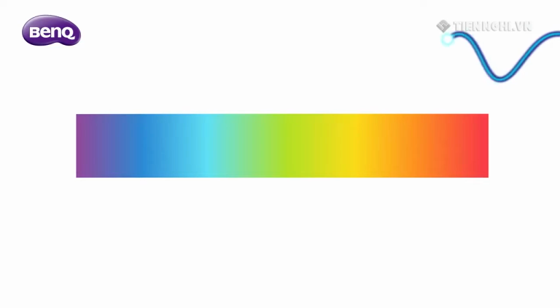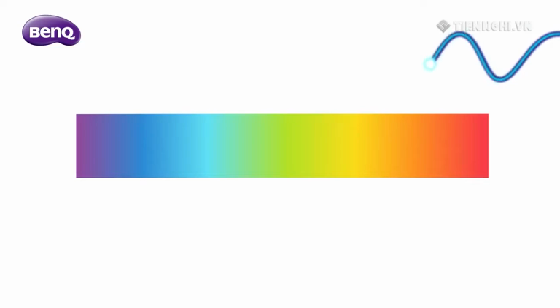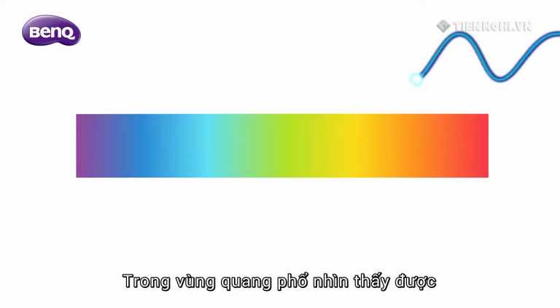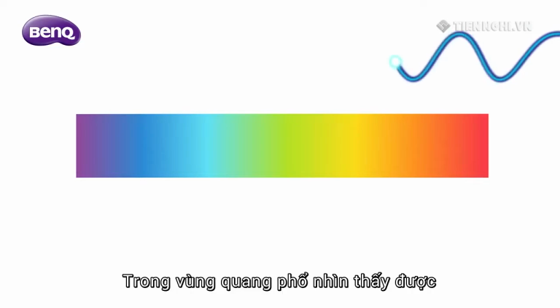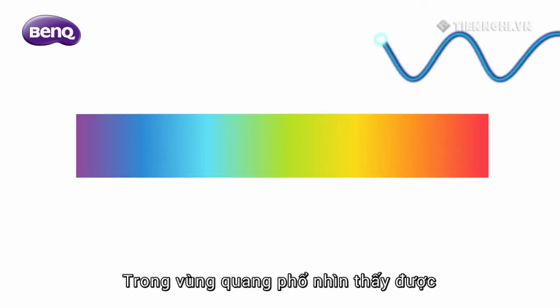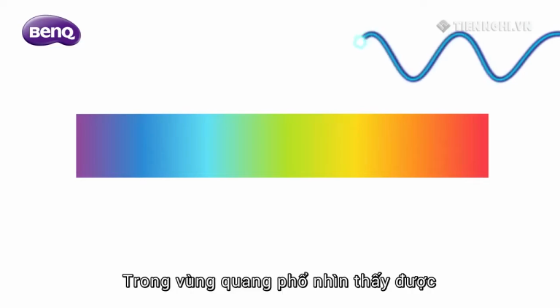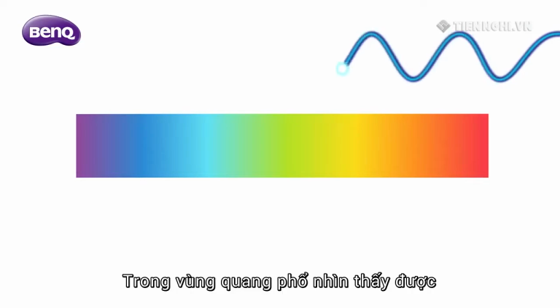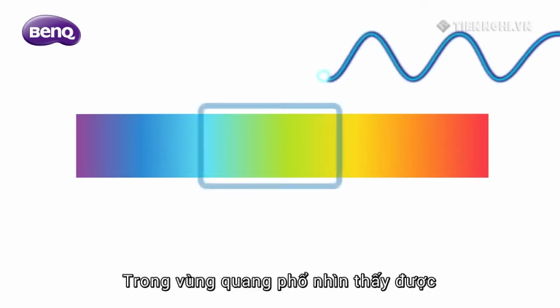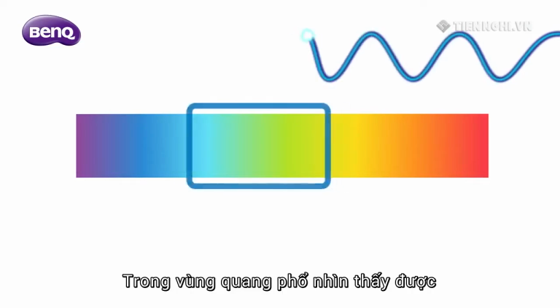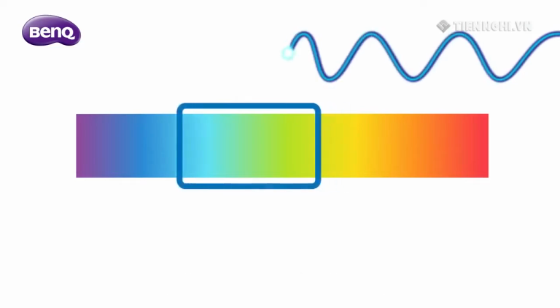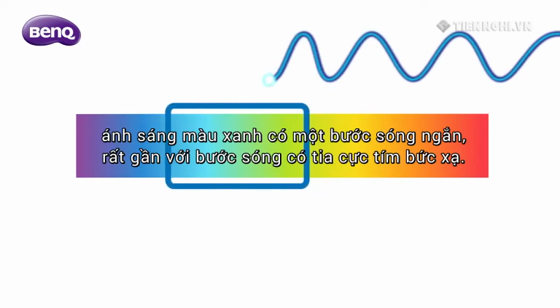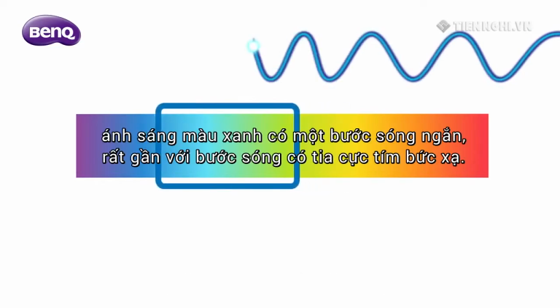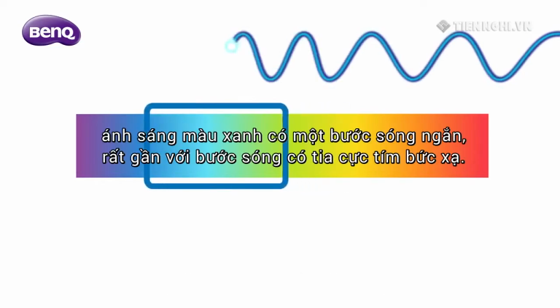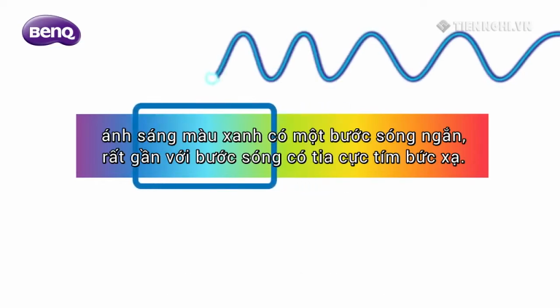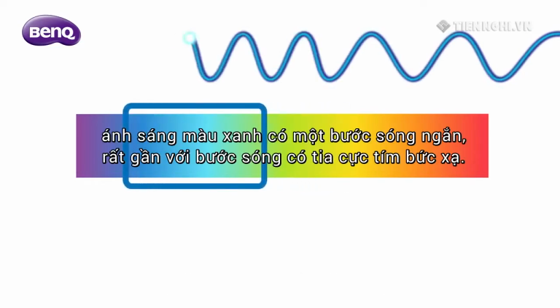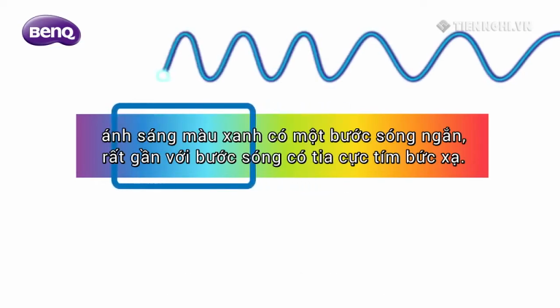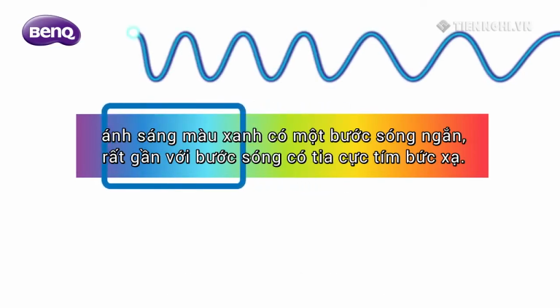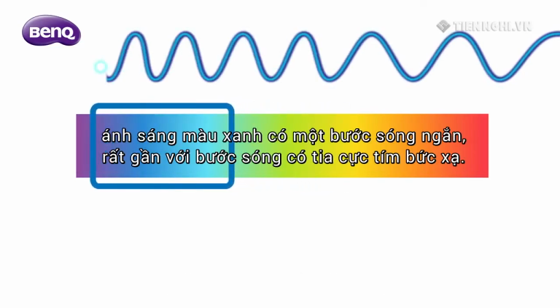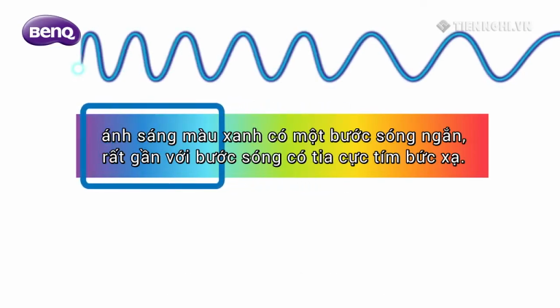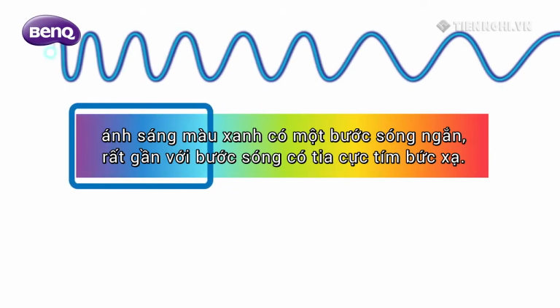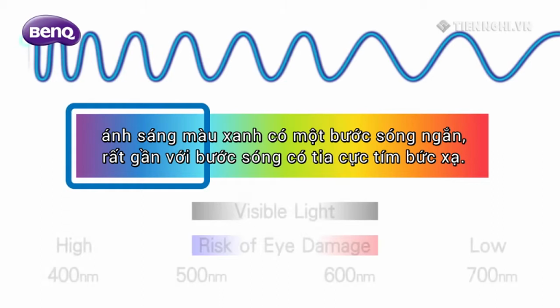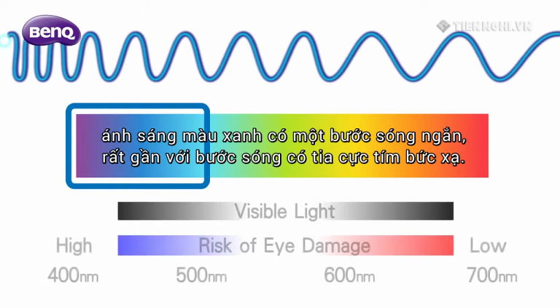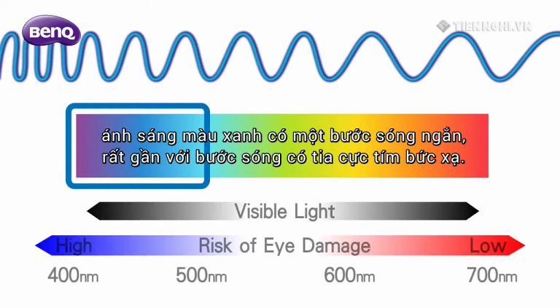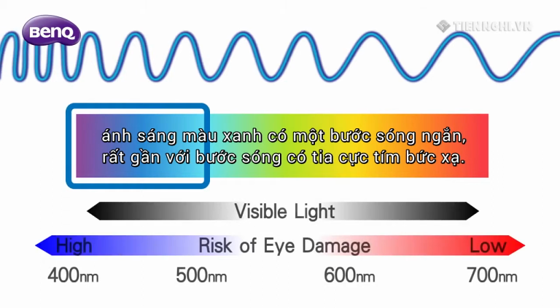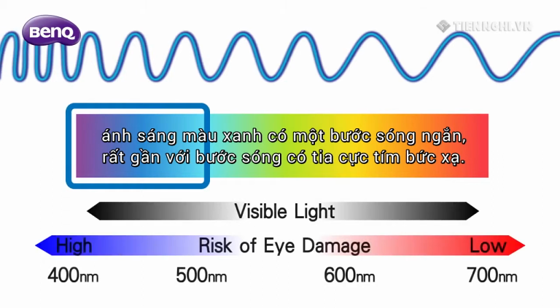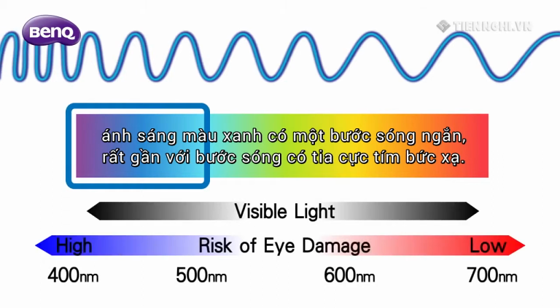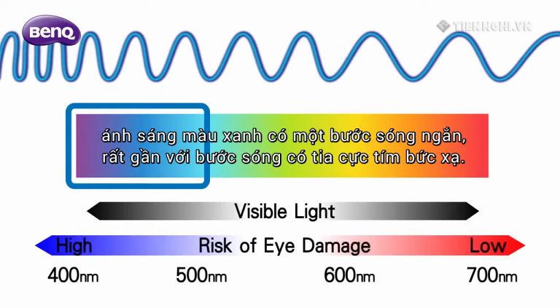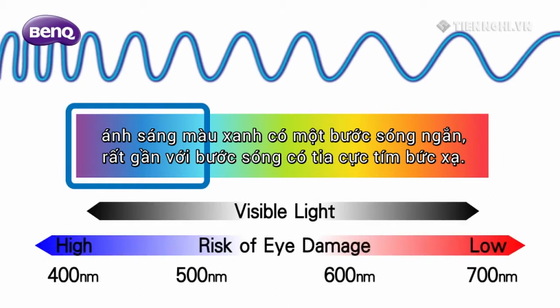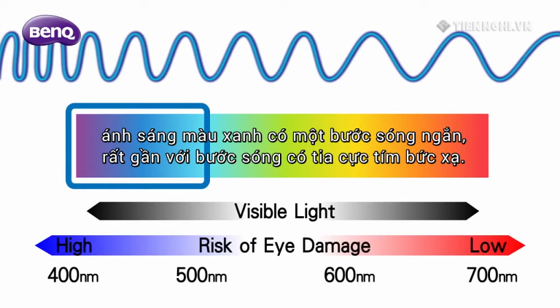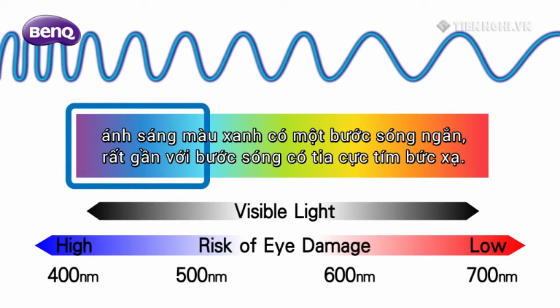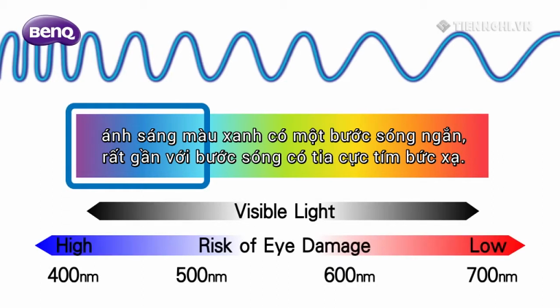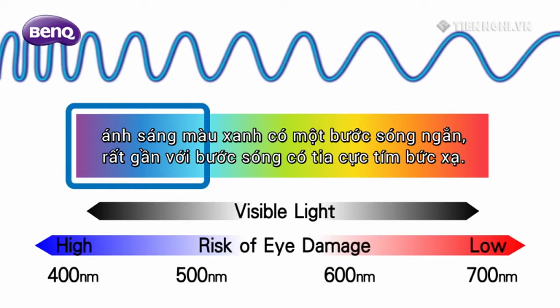In the visible light spectrum, blue light has a shorter wavelength, very close to the wavelength of UV radiation.